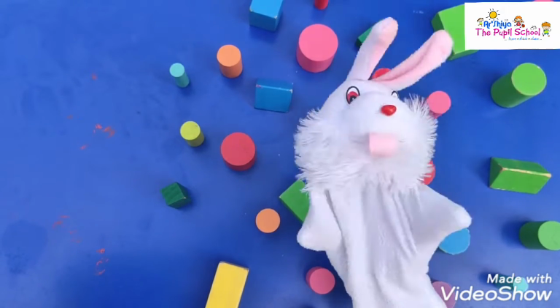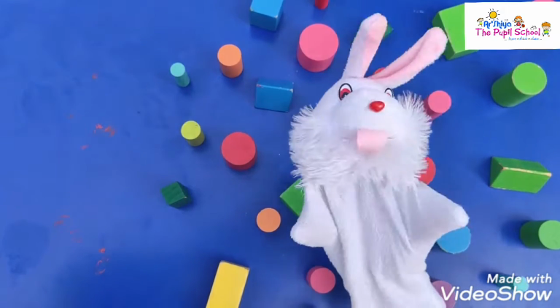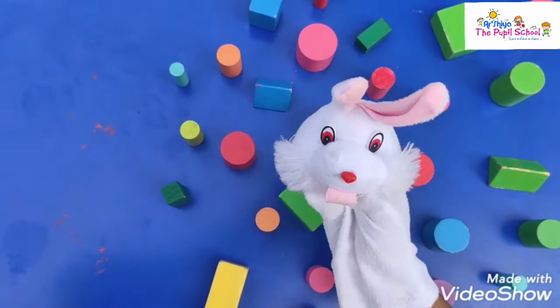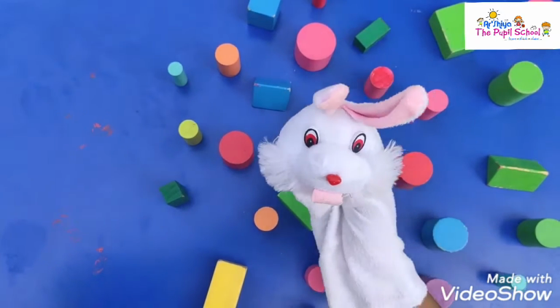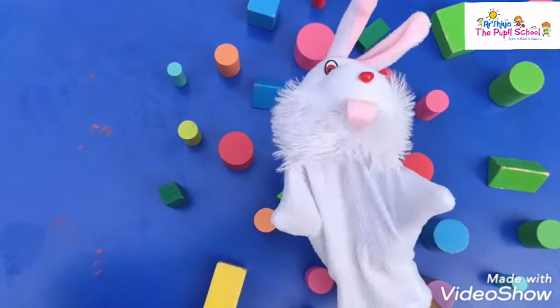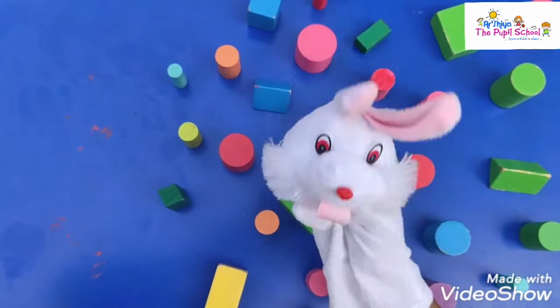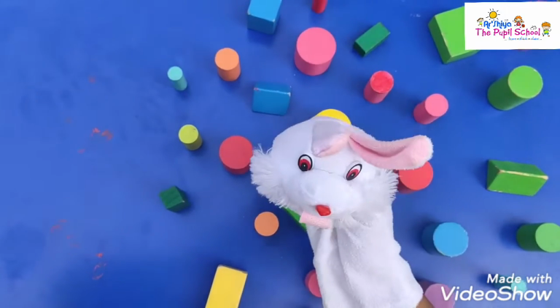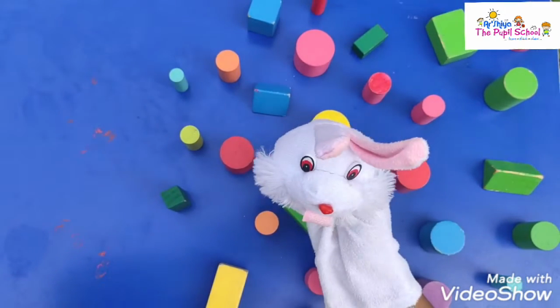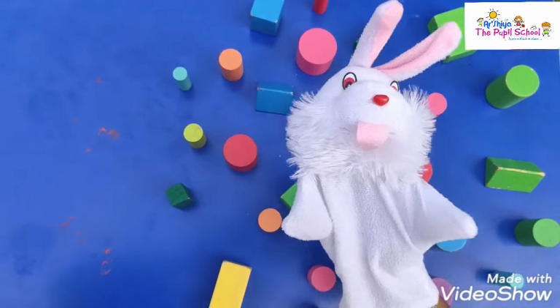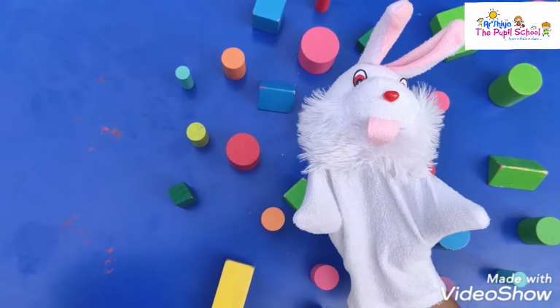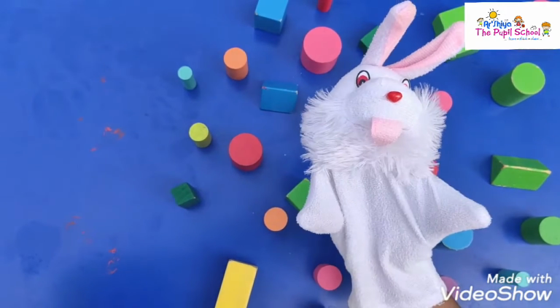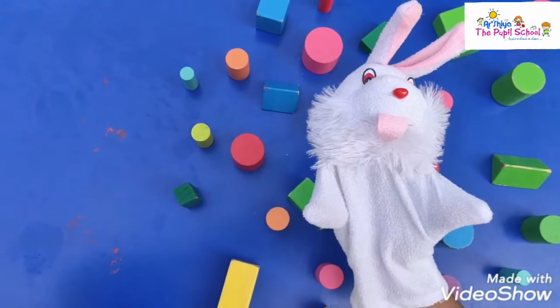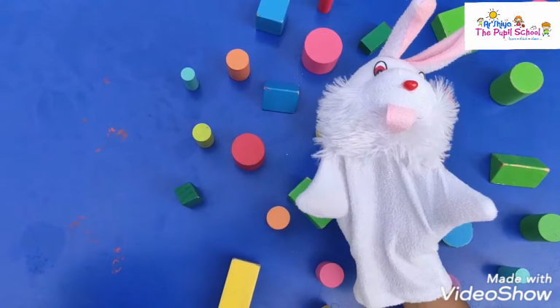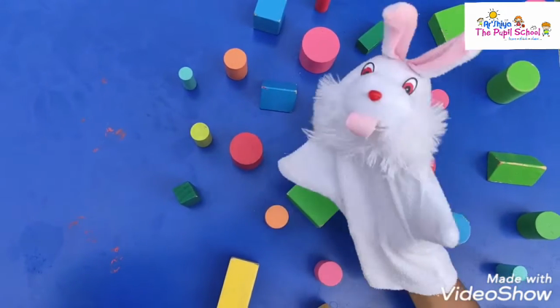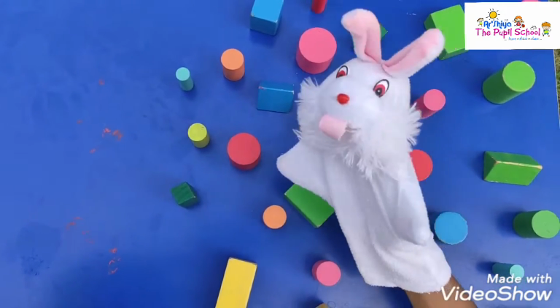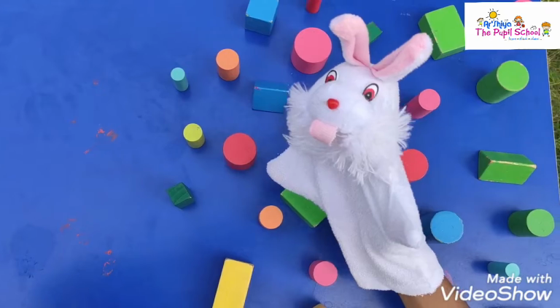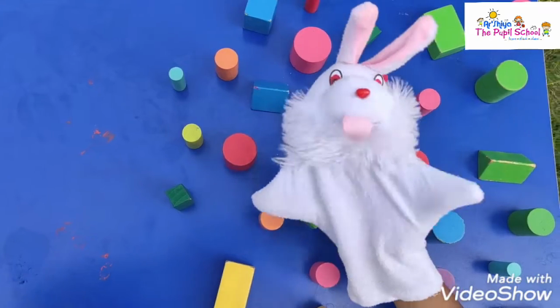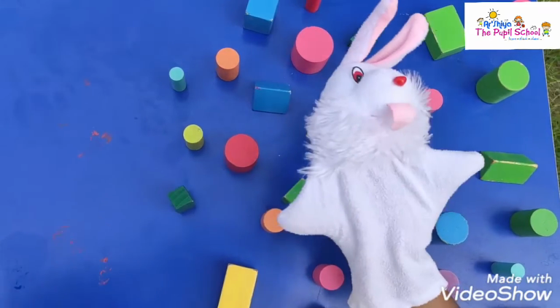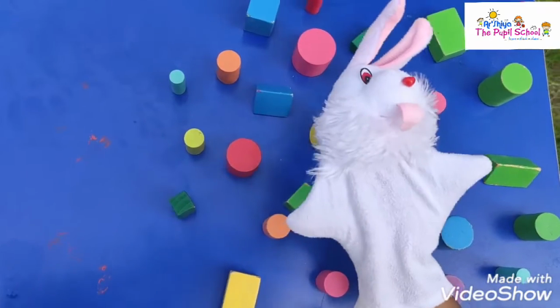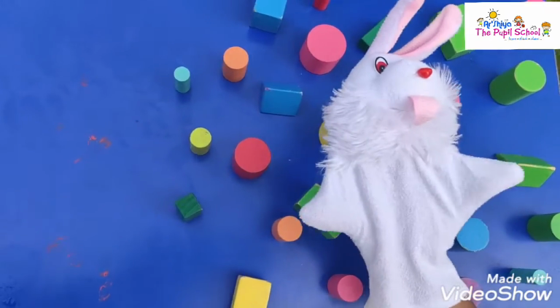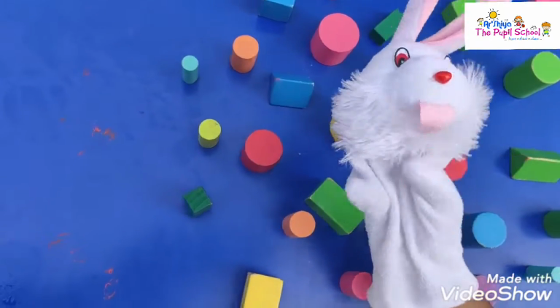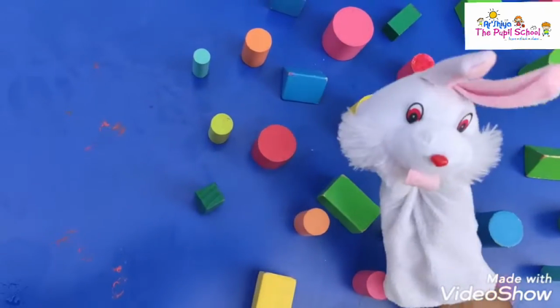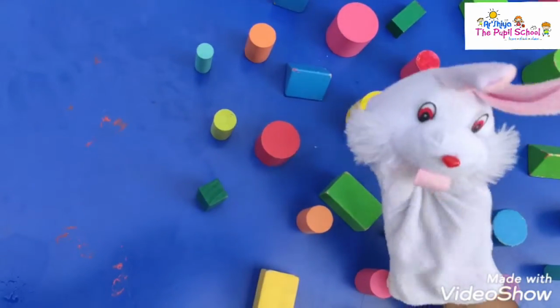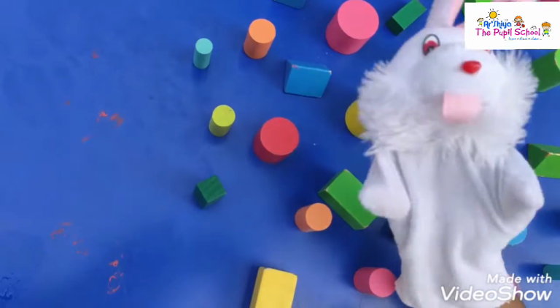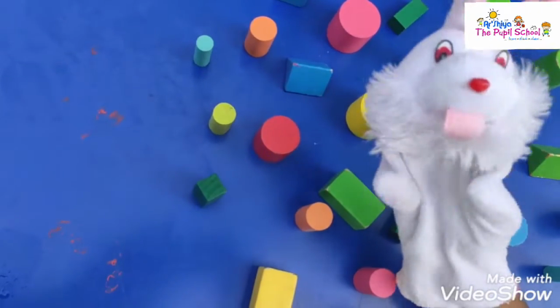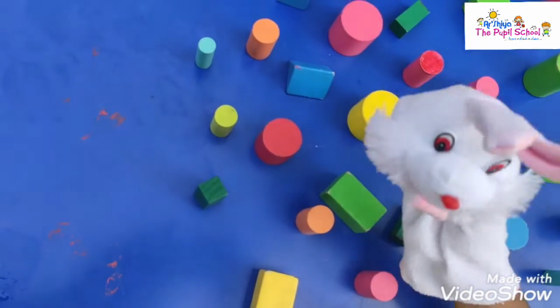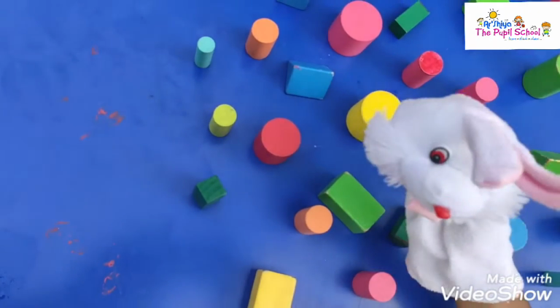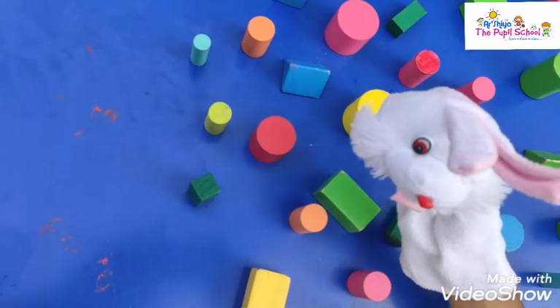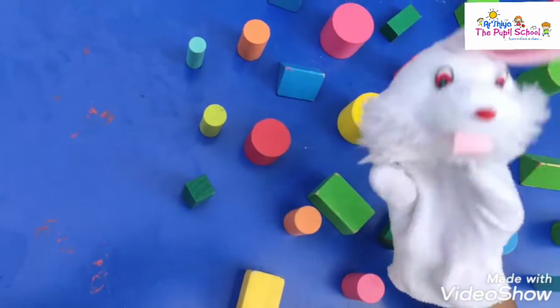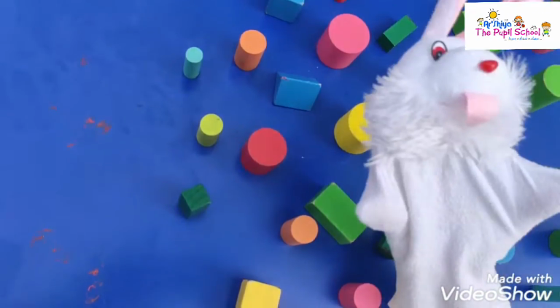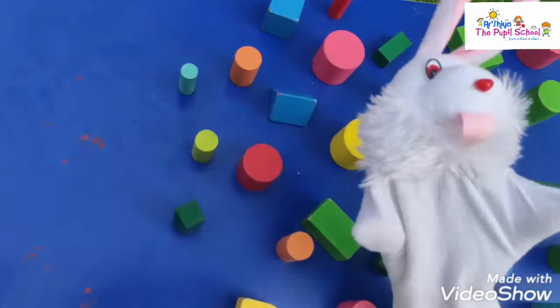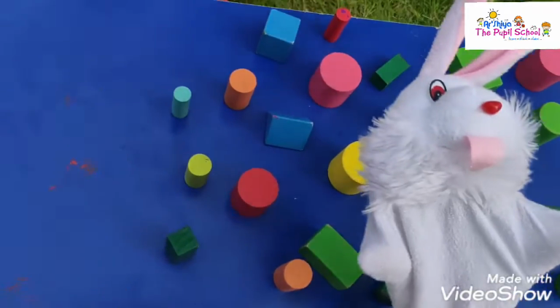Colors, colors, colors. Red, yellow, blue. Colors.